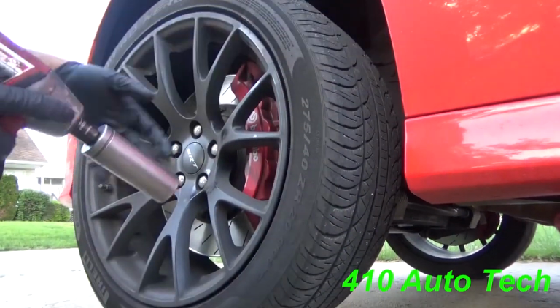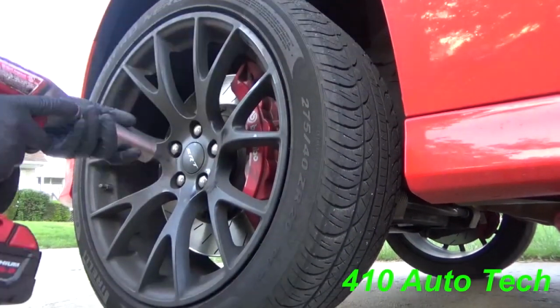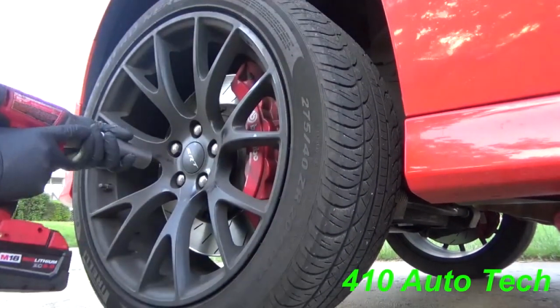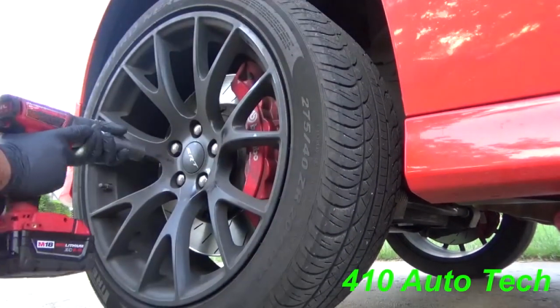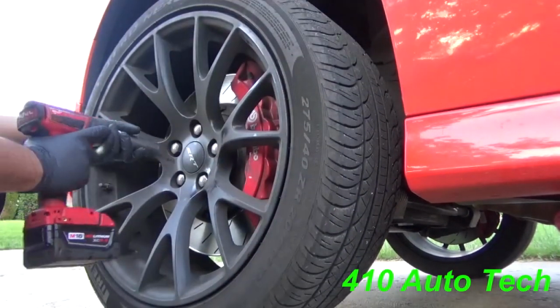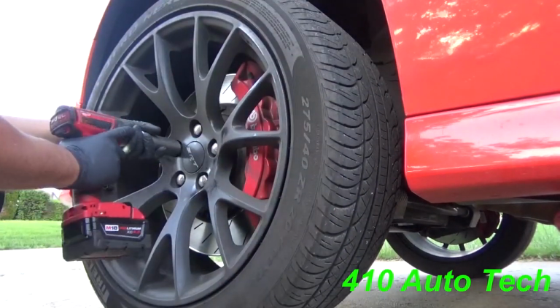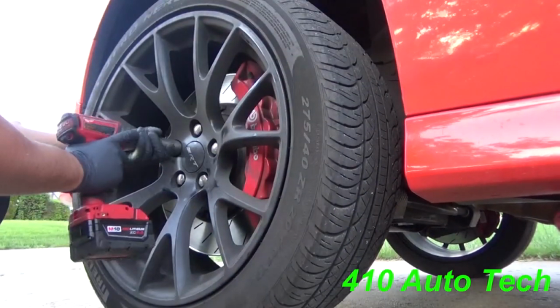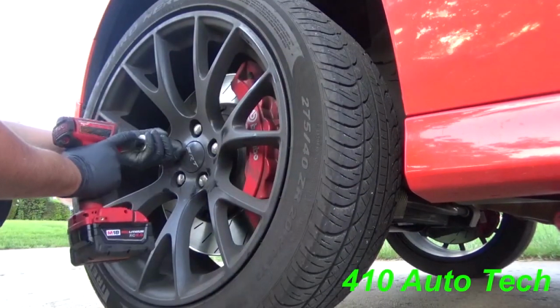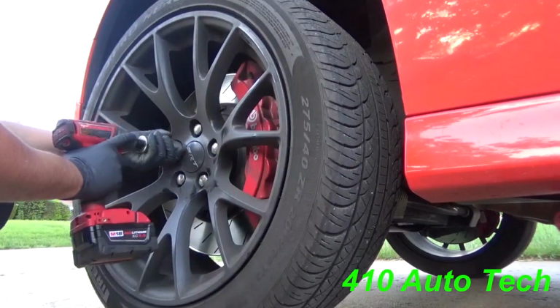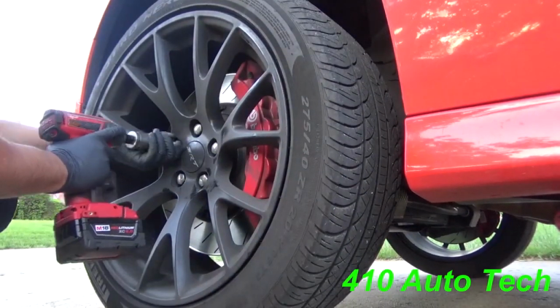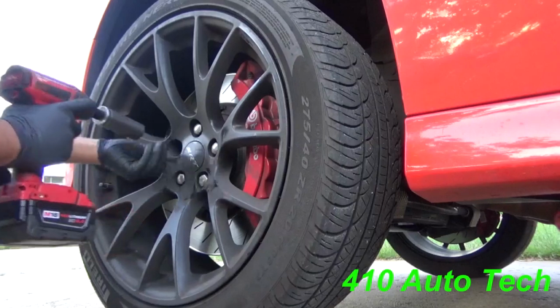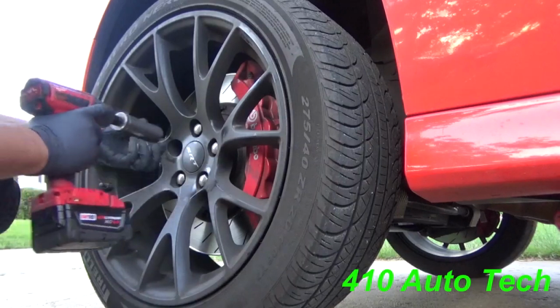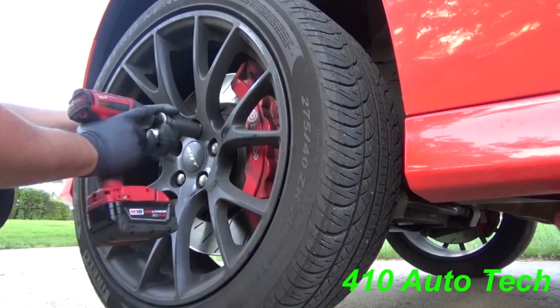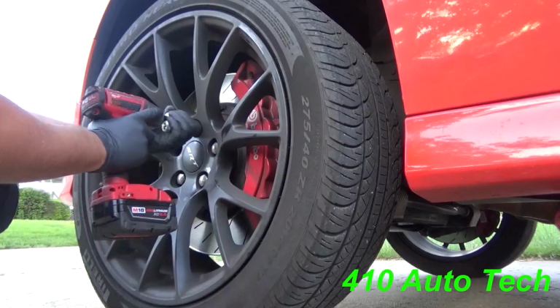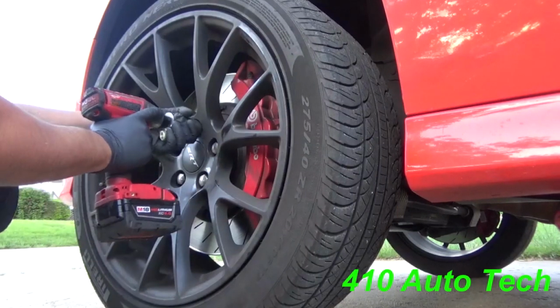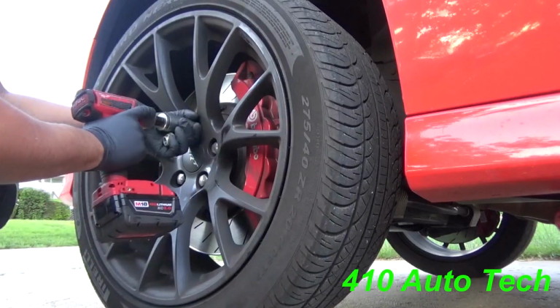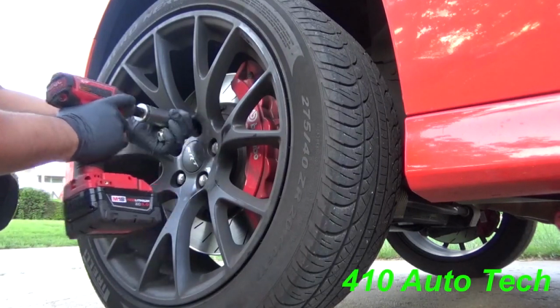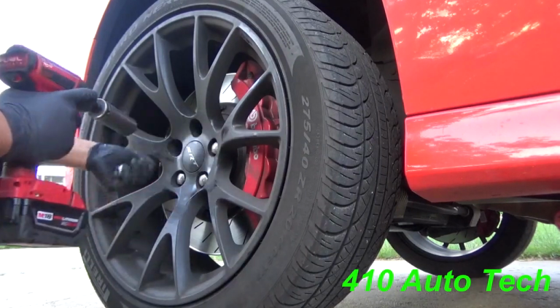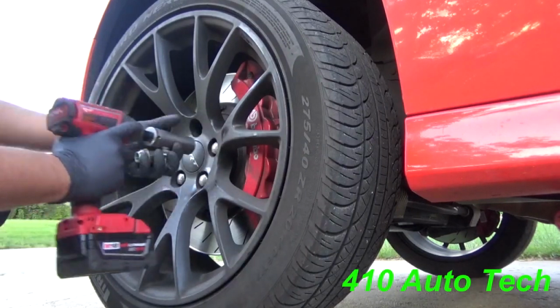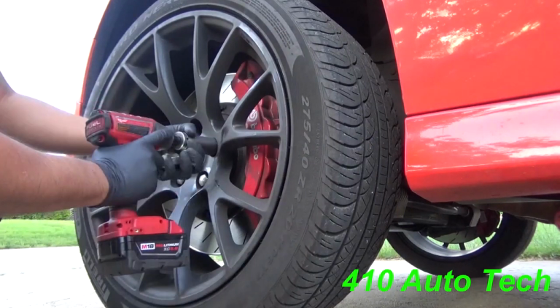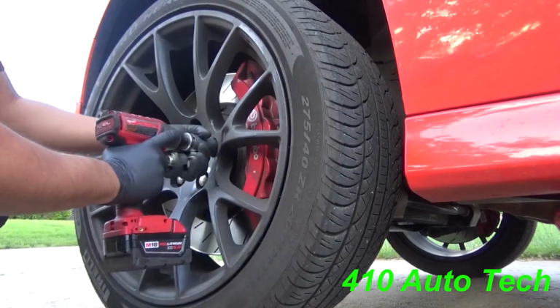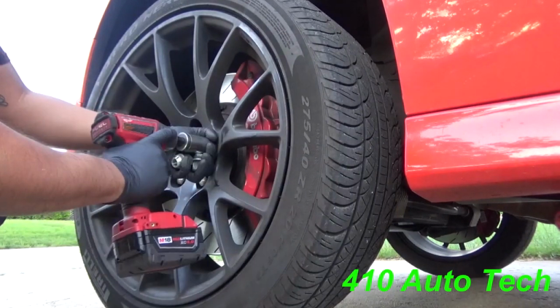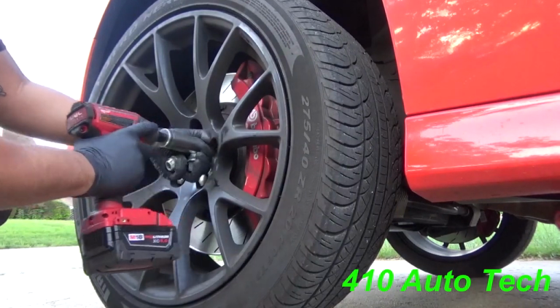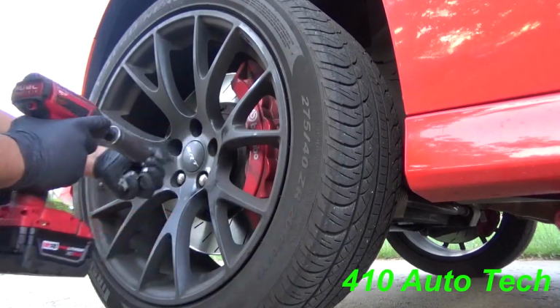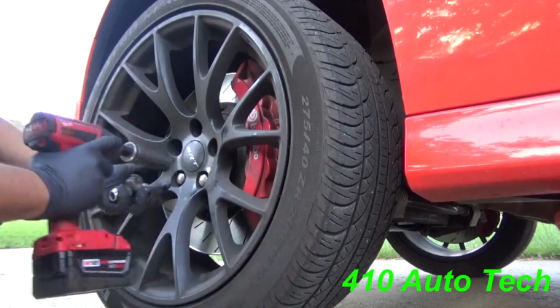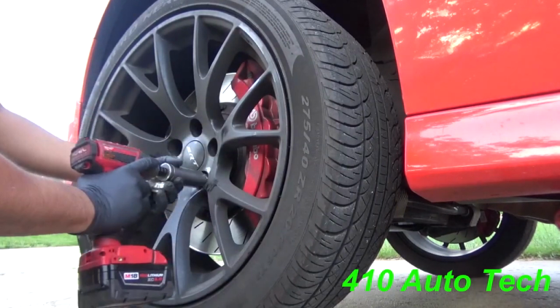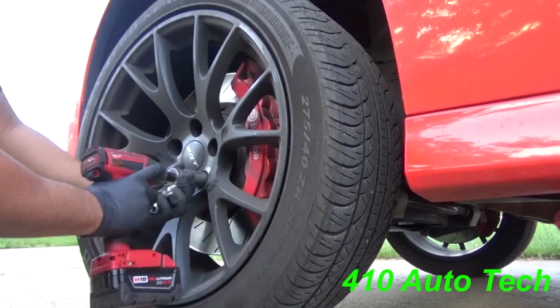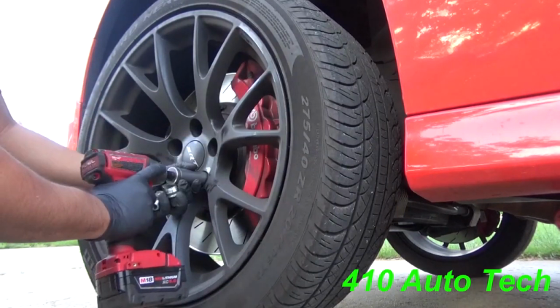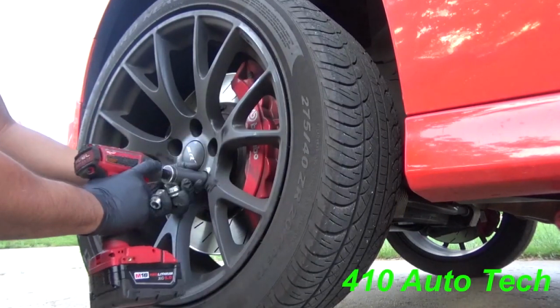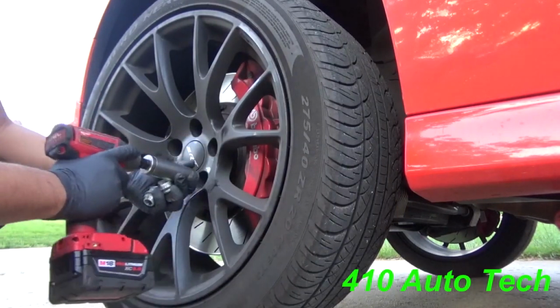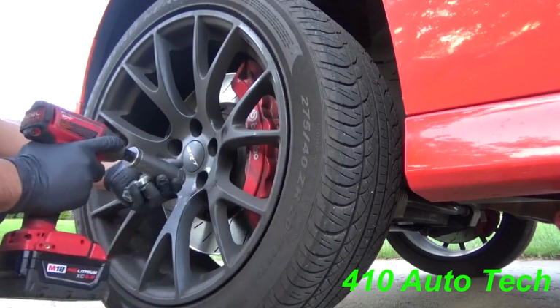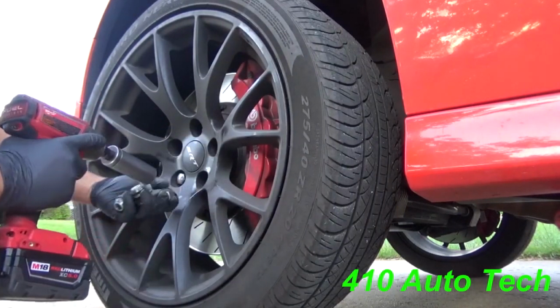Step one: put your jack underneath, secure it, and take all your lug nuts off. Broken by hand.